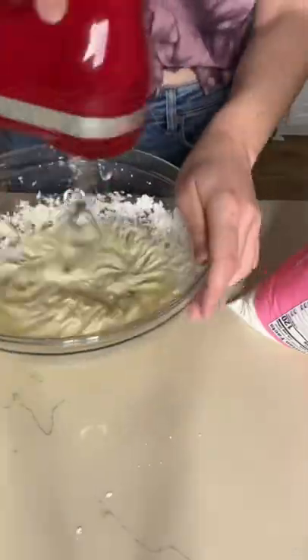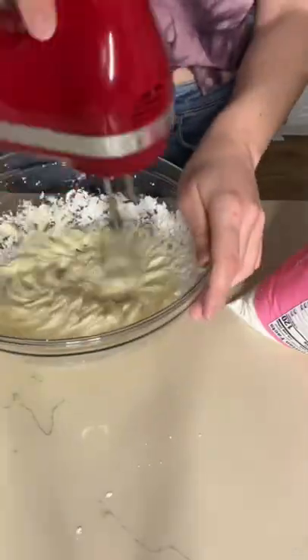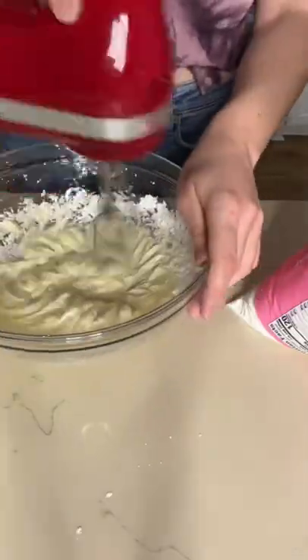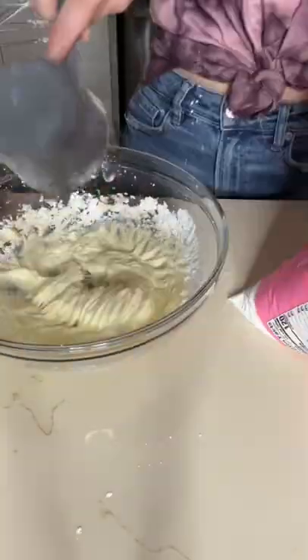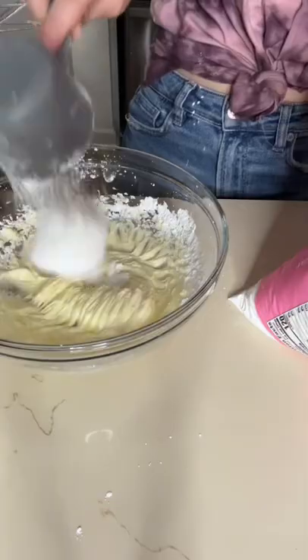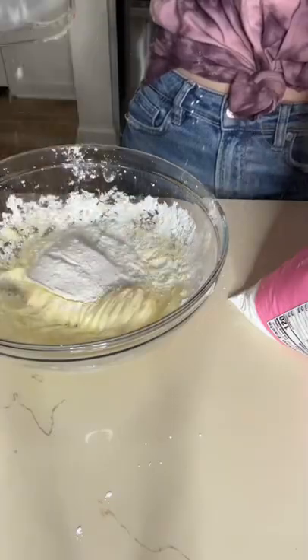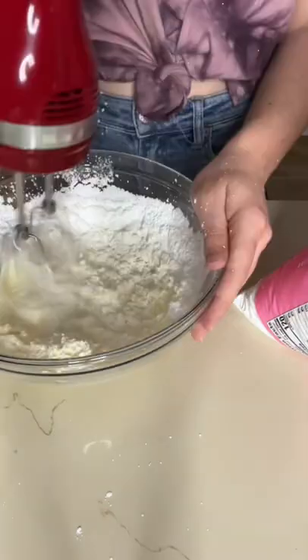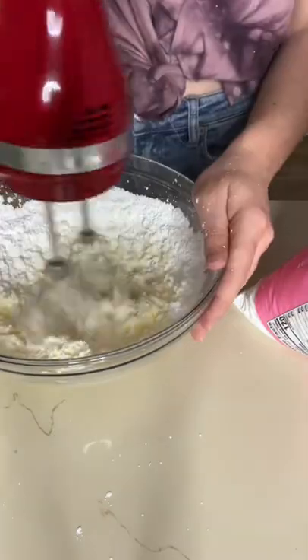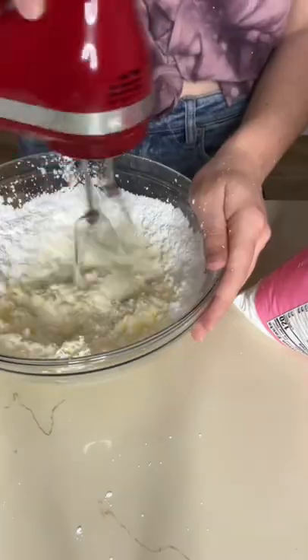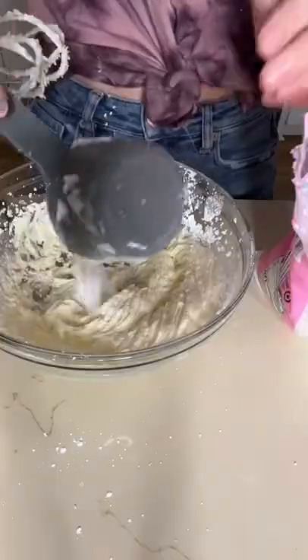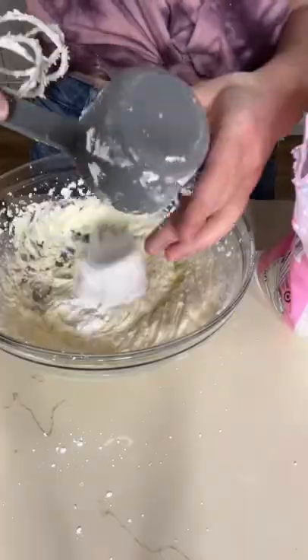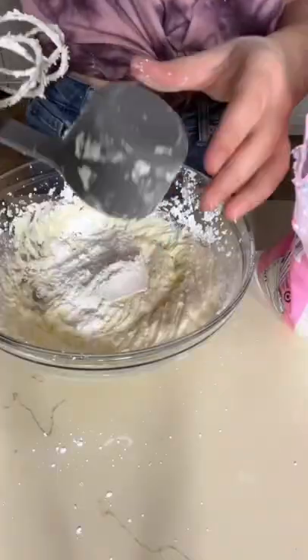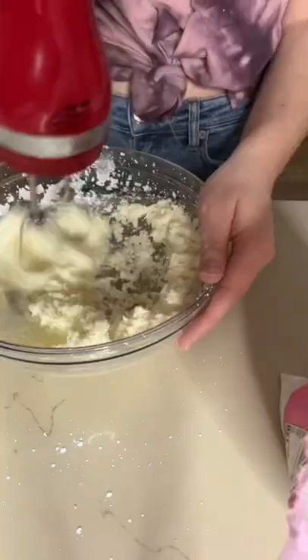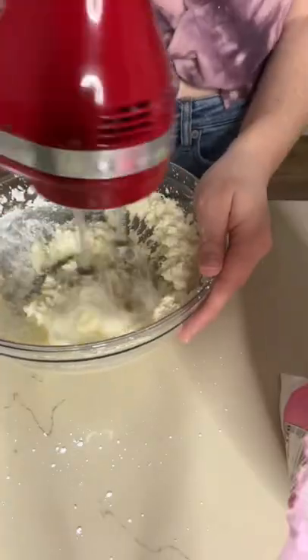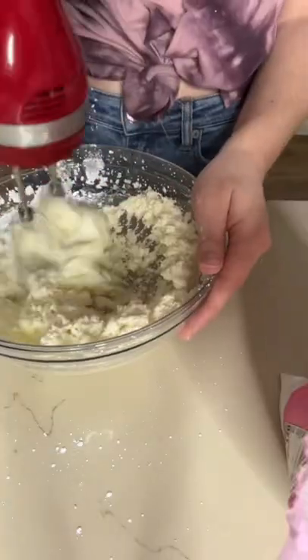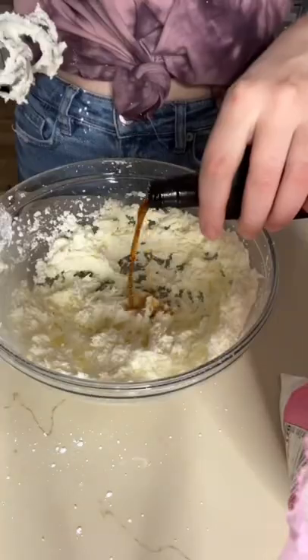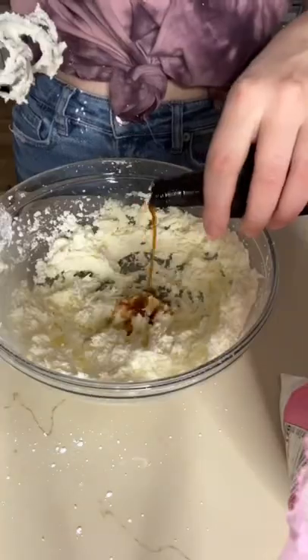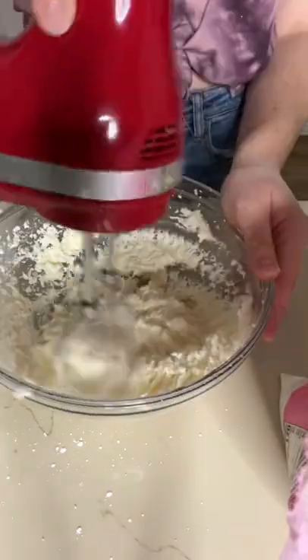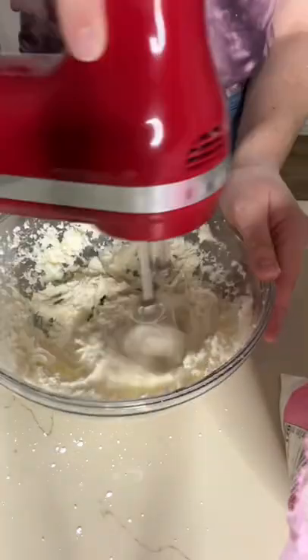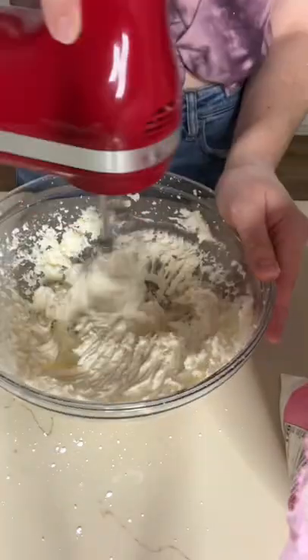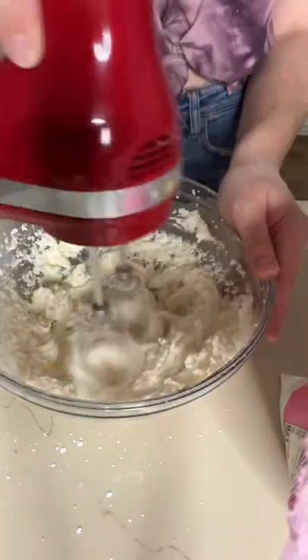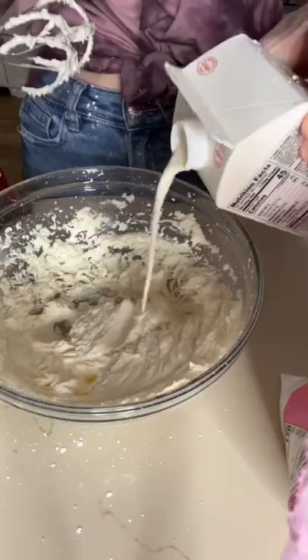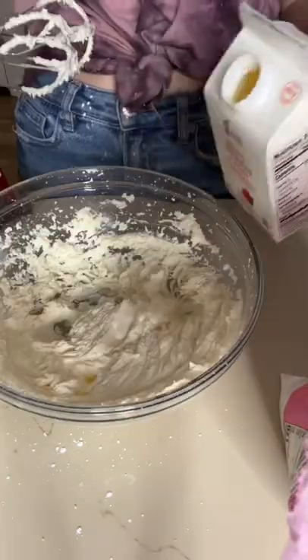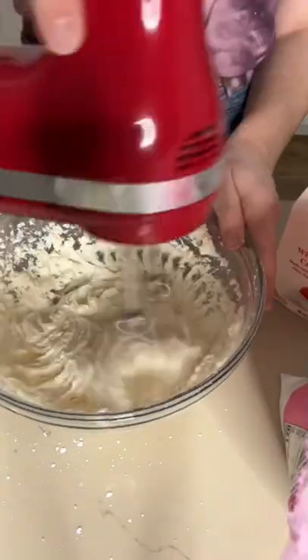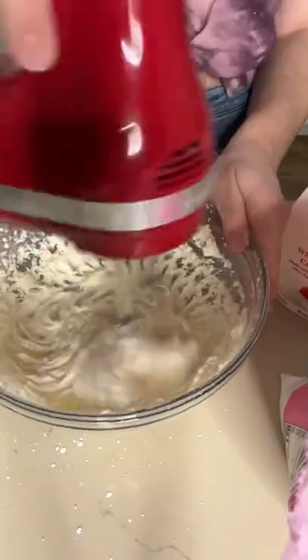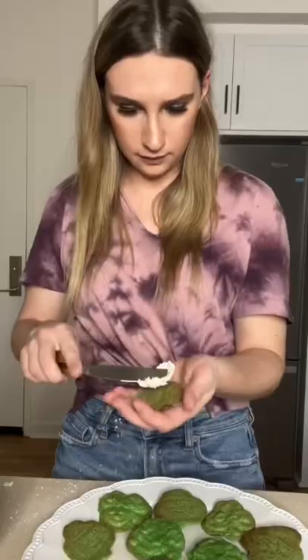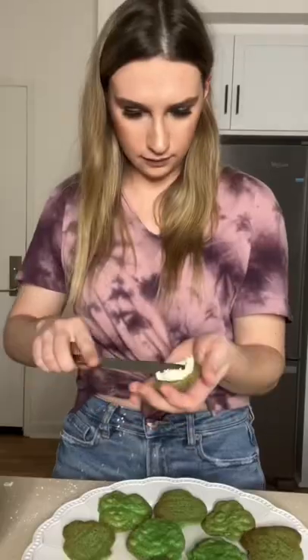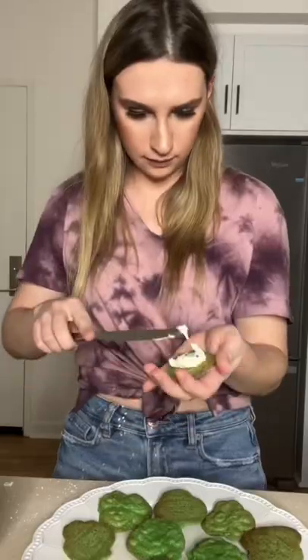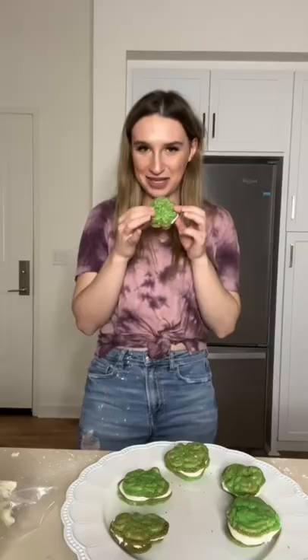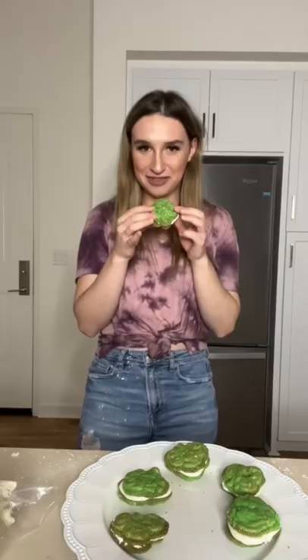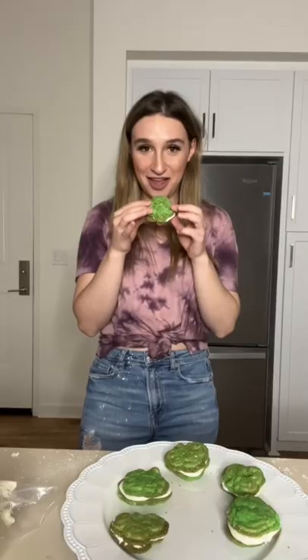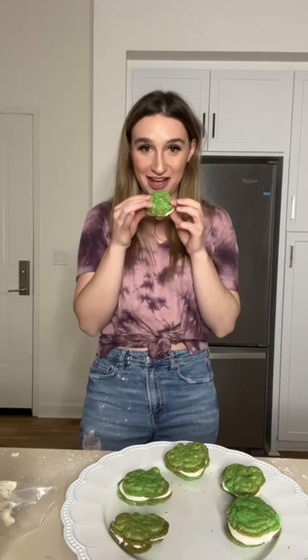I started on my buttercream frosting. To do that, I combined some butter, powdered sugar, vanilla, and heavy cream.